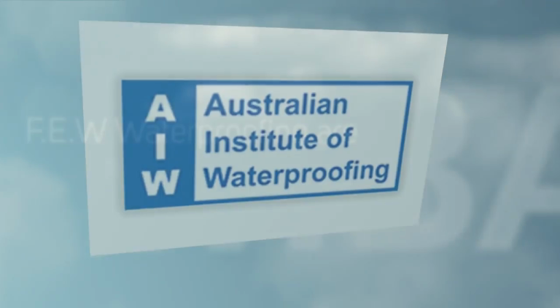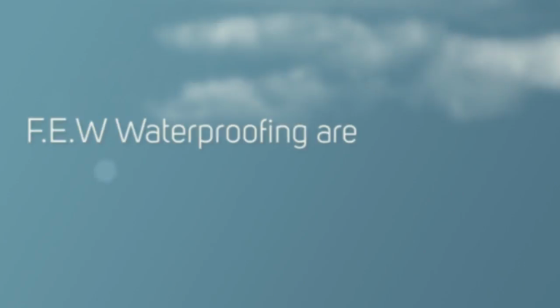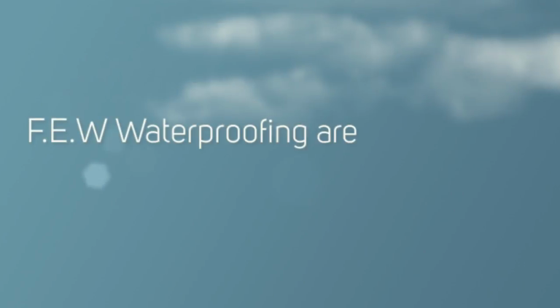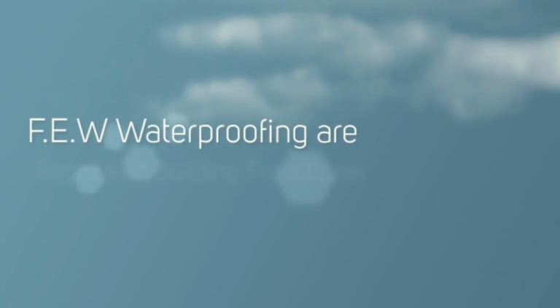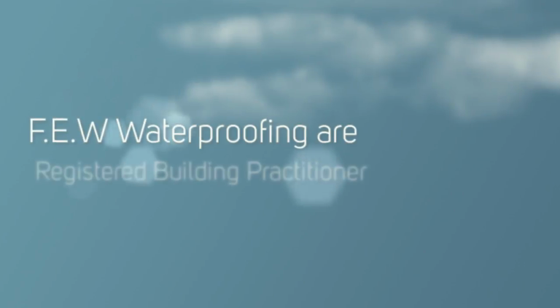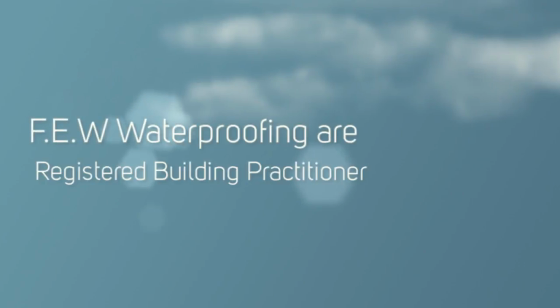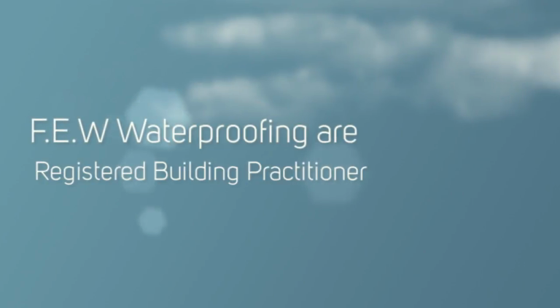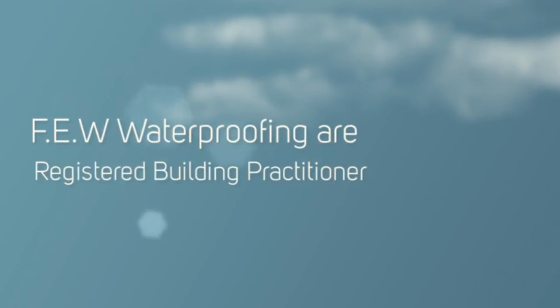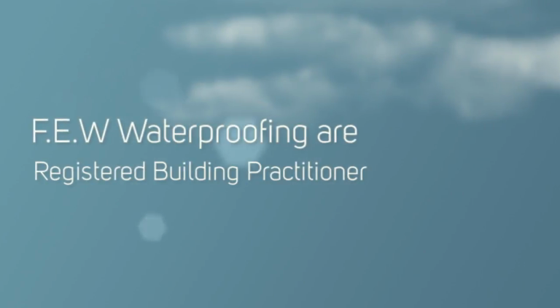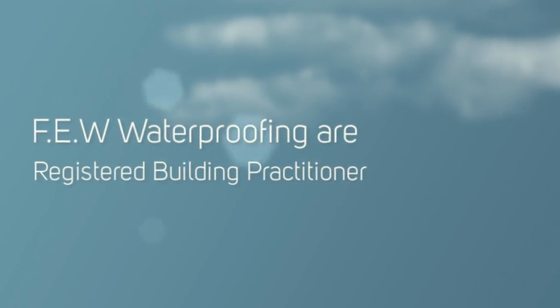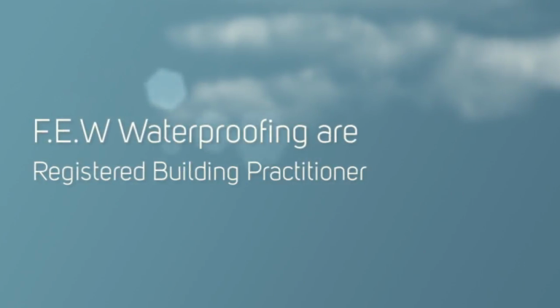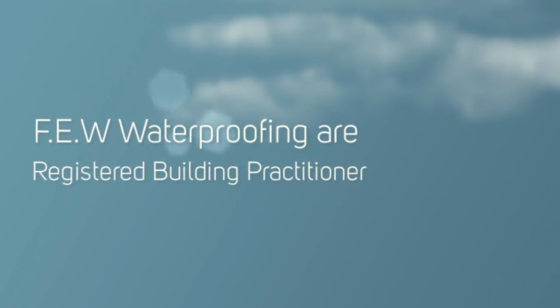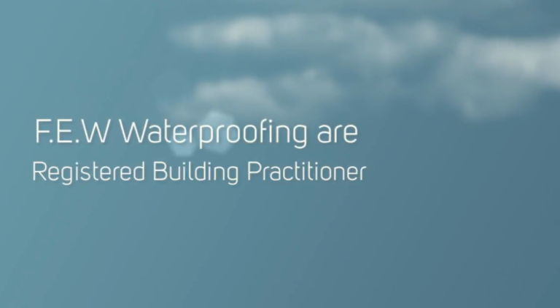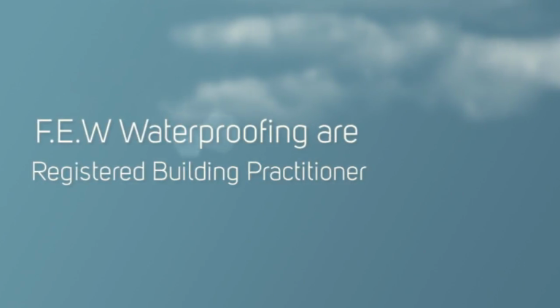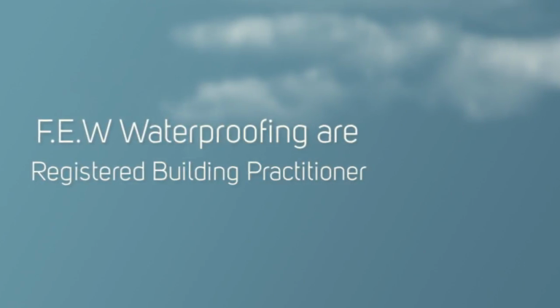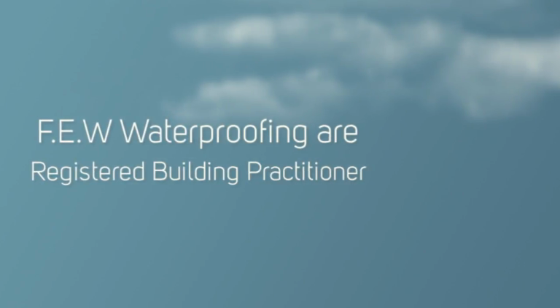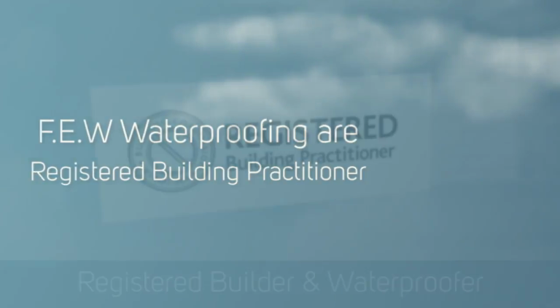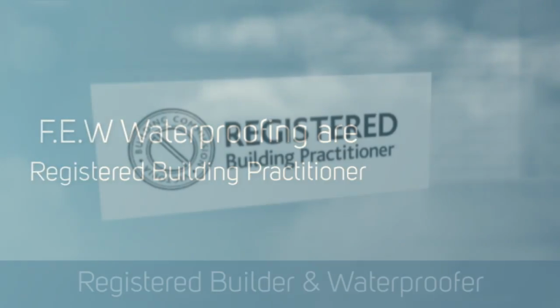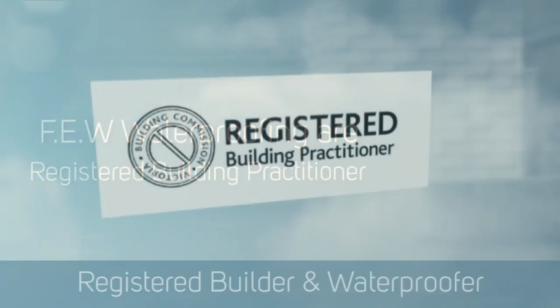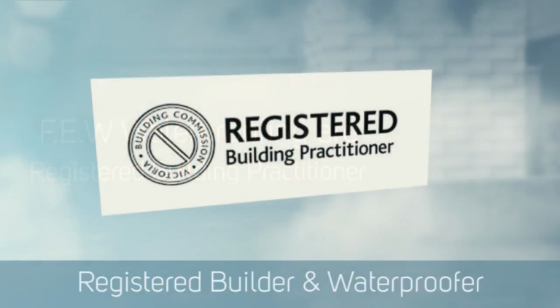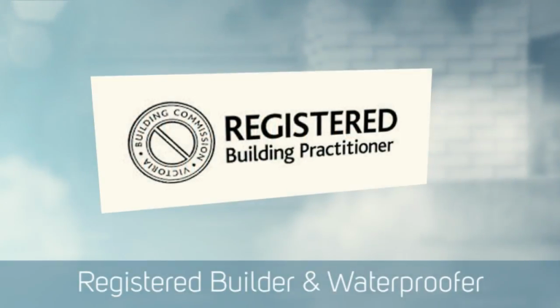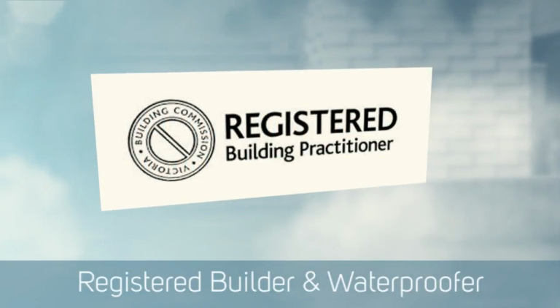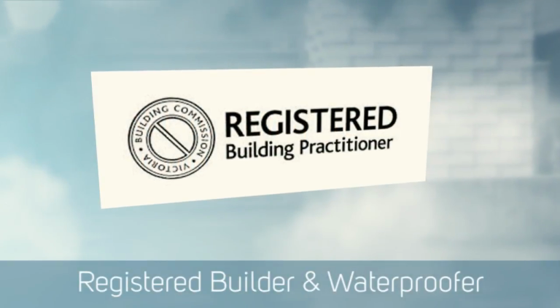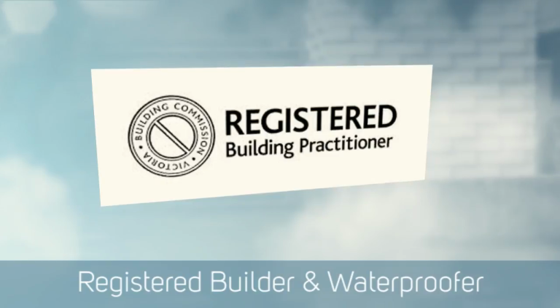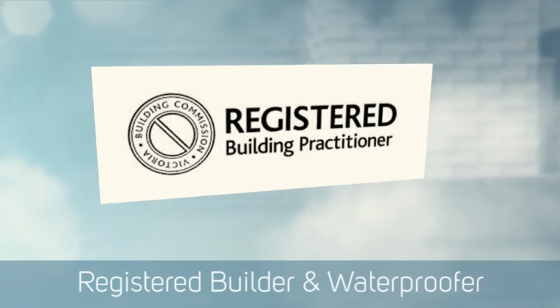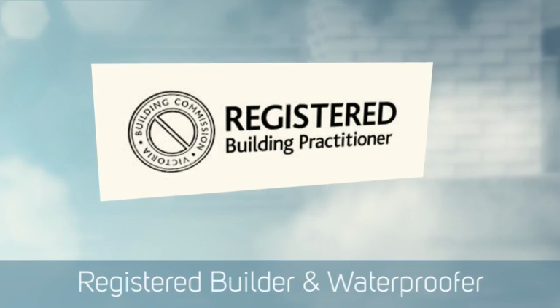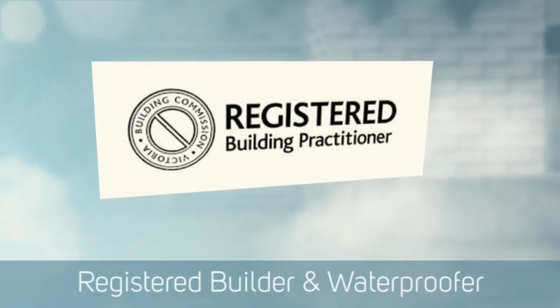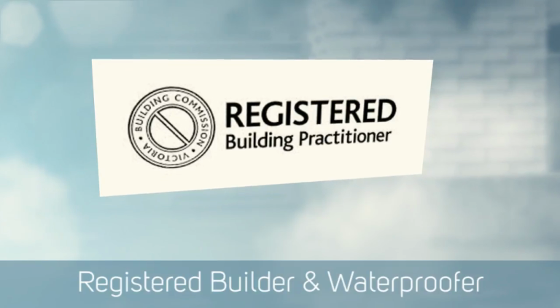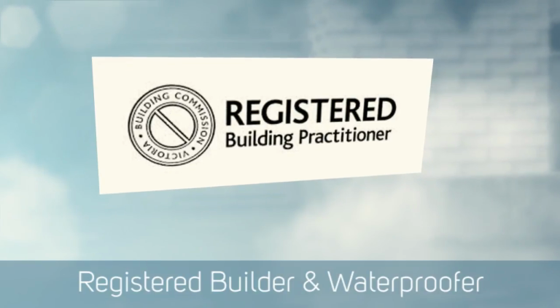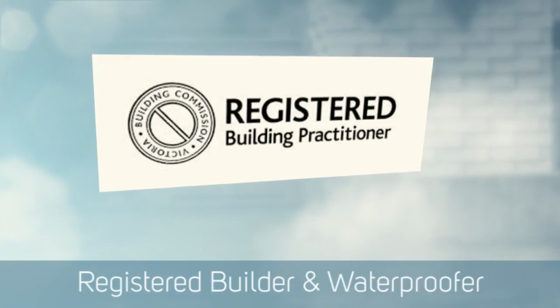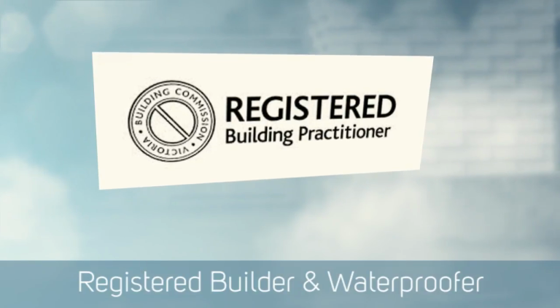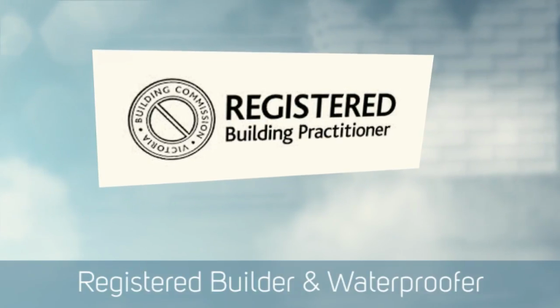Hello, this is Paul Evans of Finlay Evans Waterproofing and Liquid Rubber, Melbourne.